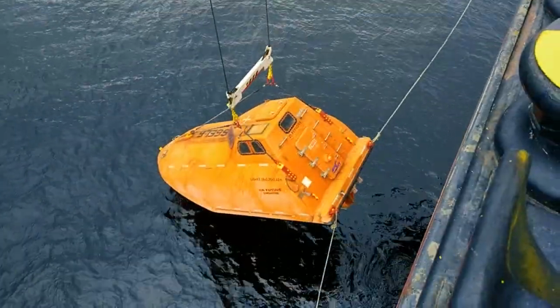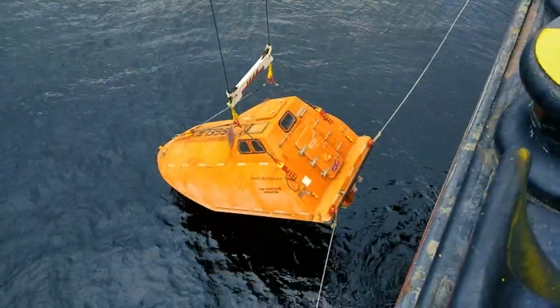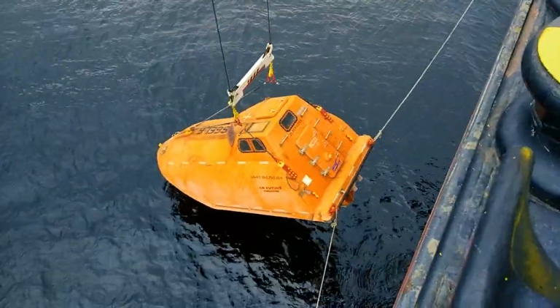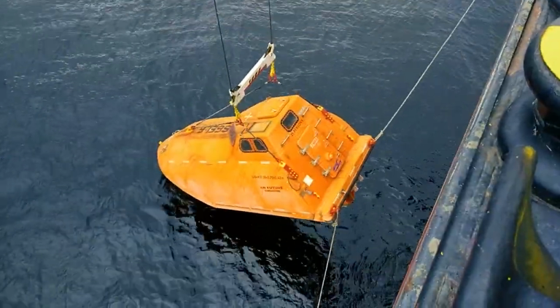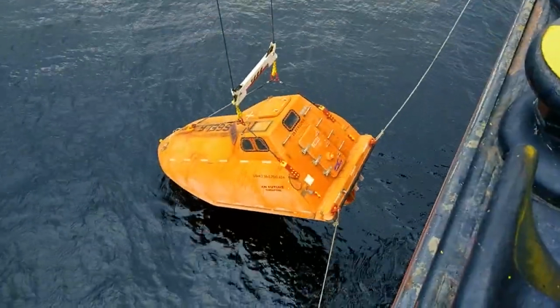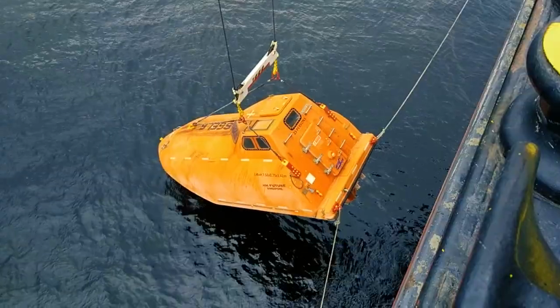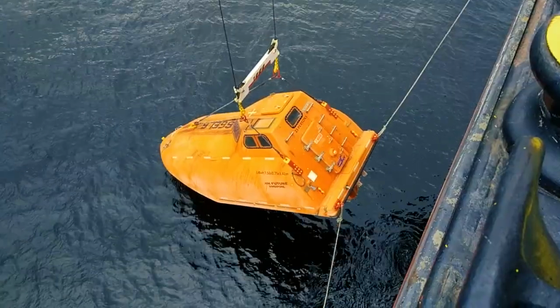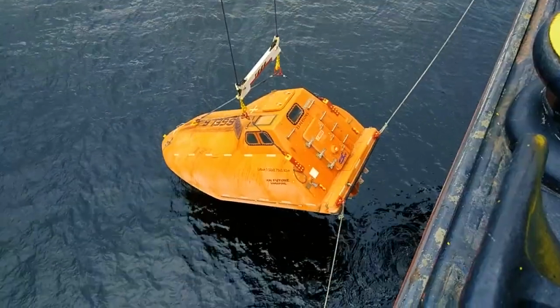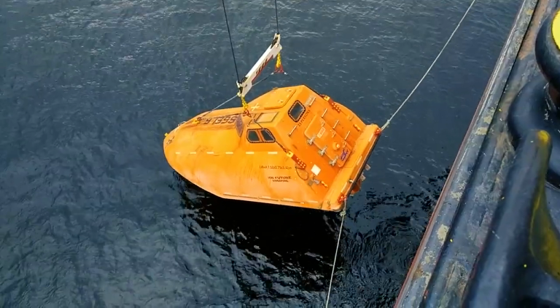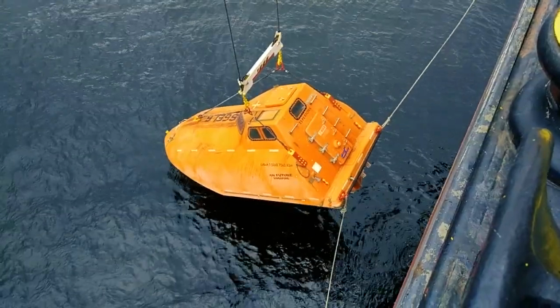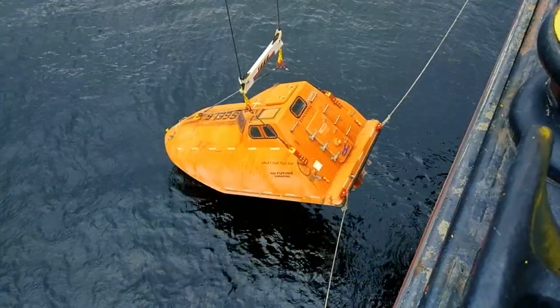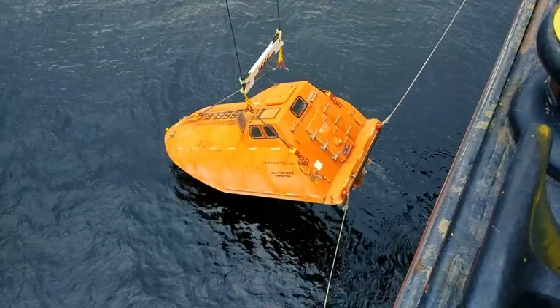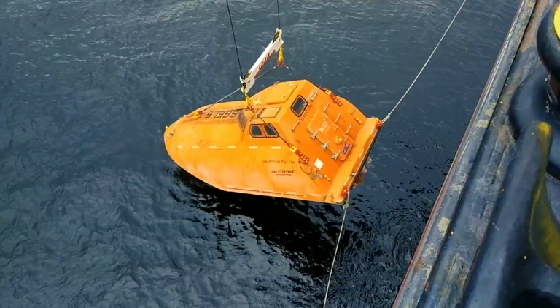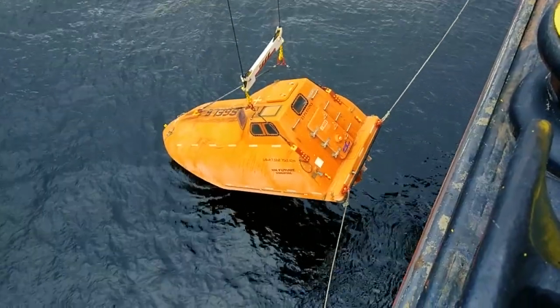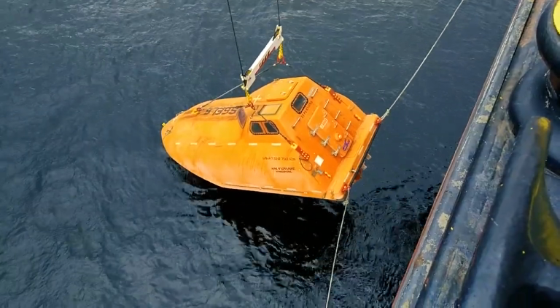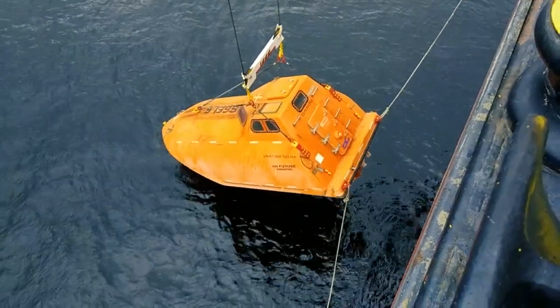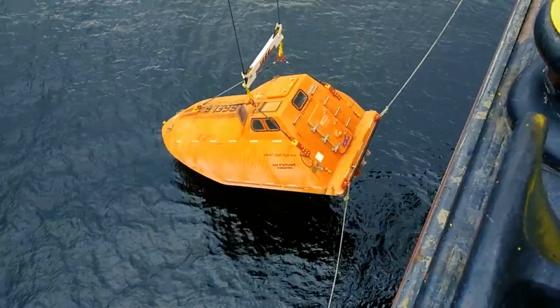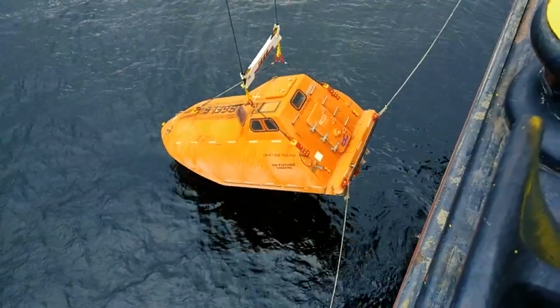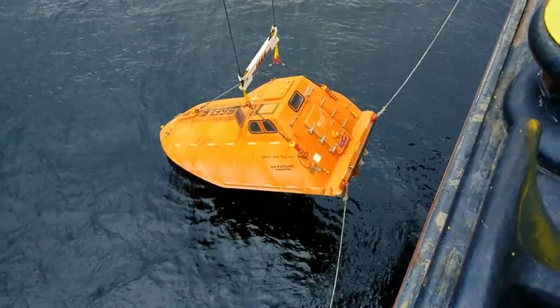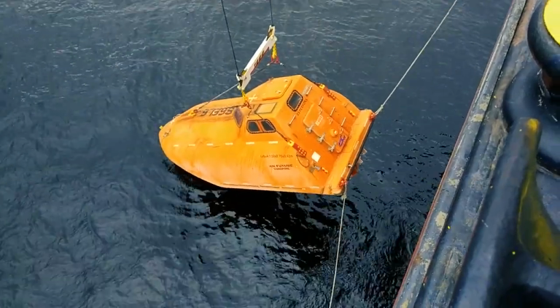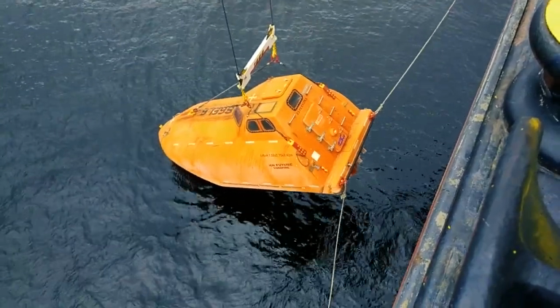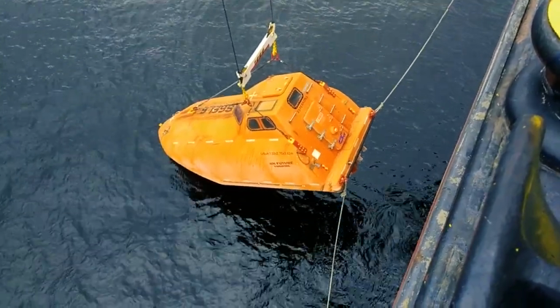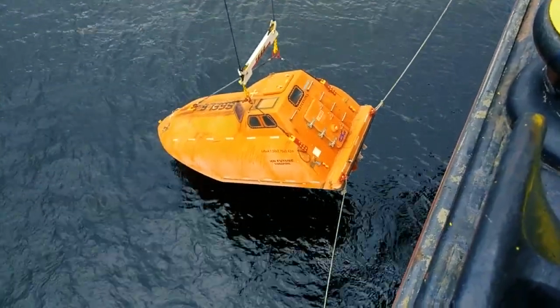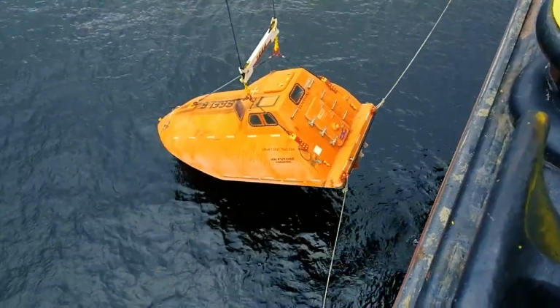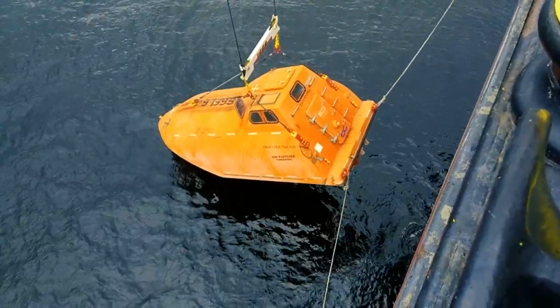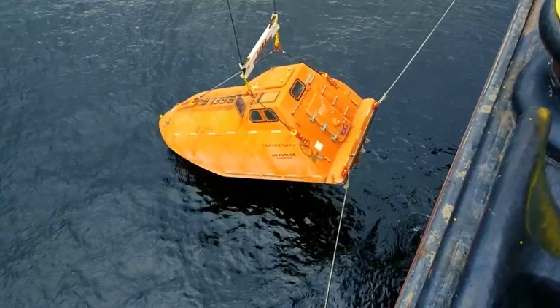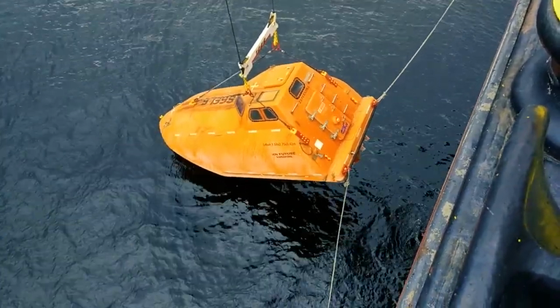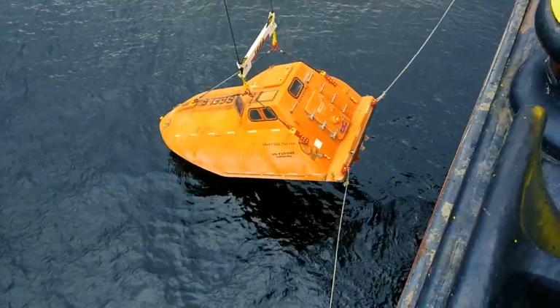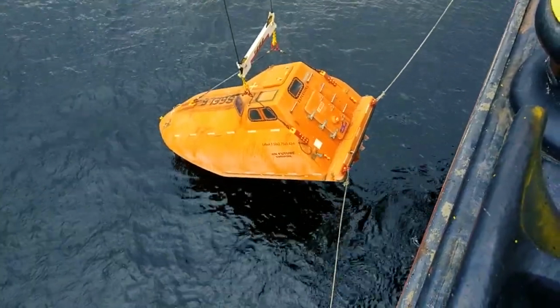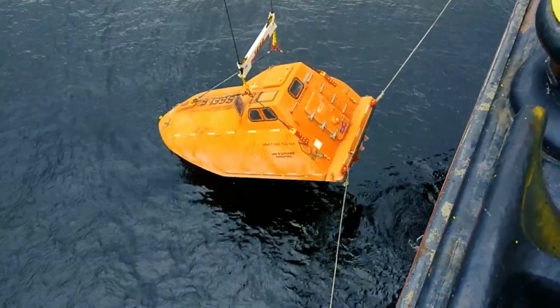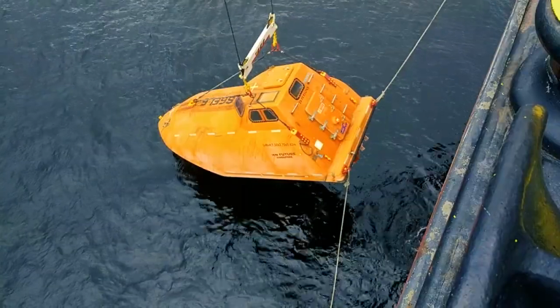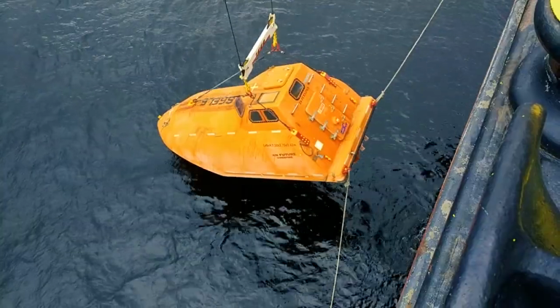The lifeboat is about to touch the water. The lifeboat has touched the water now. The front portion — the bow — has touched.